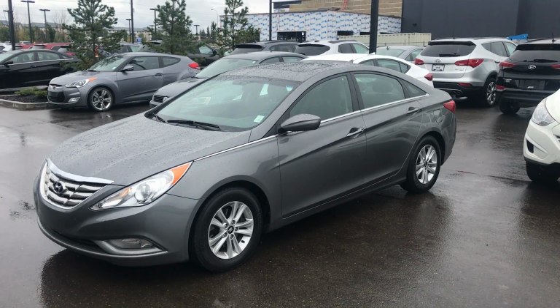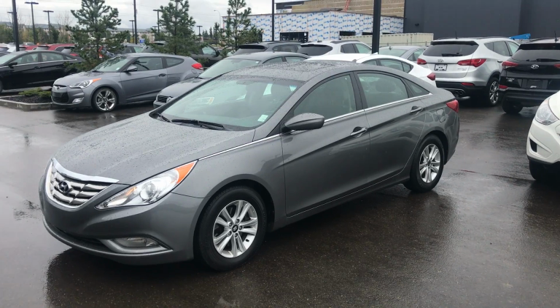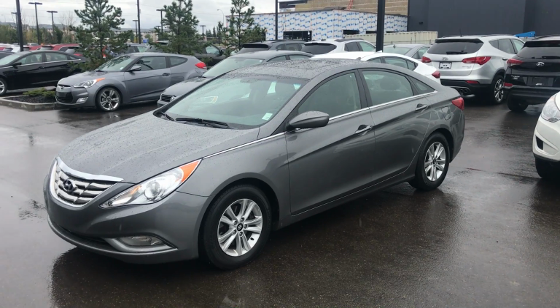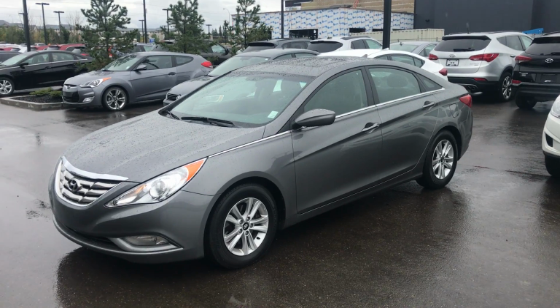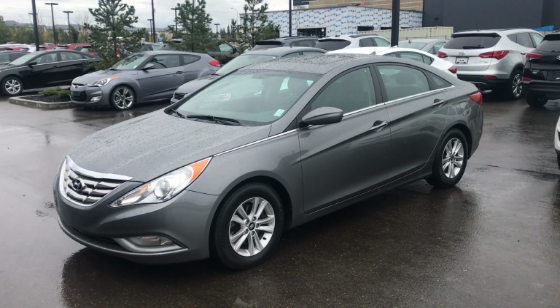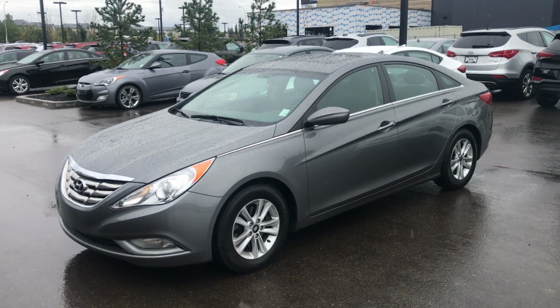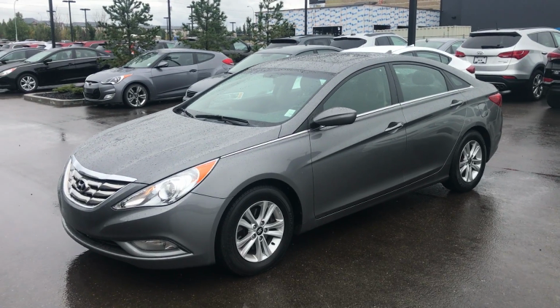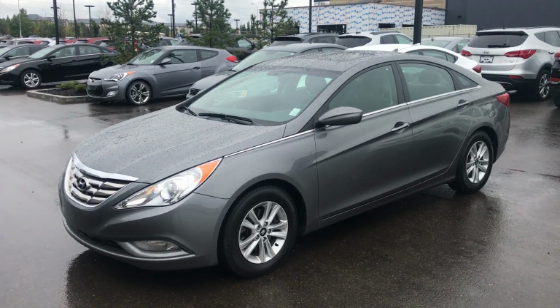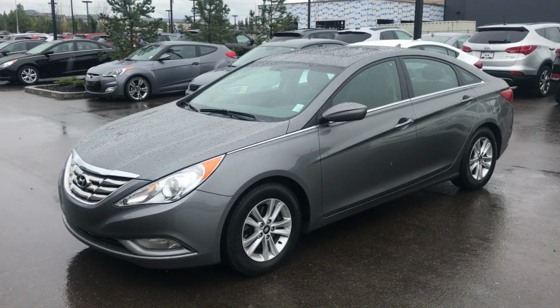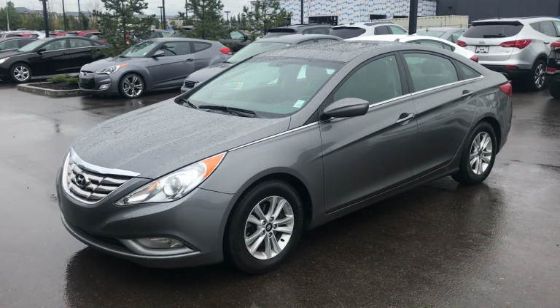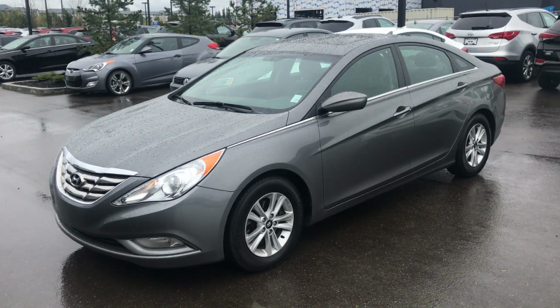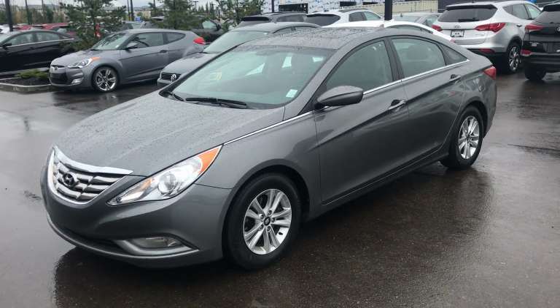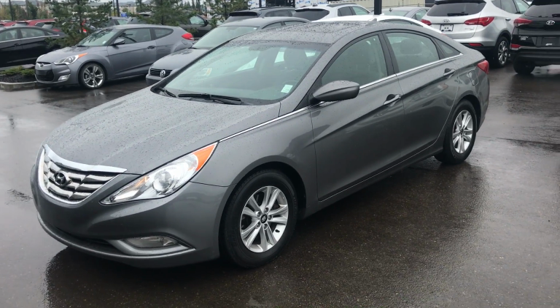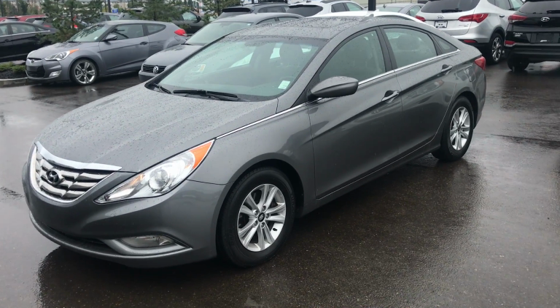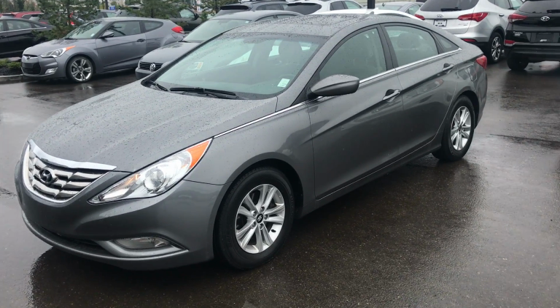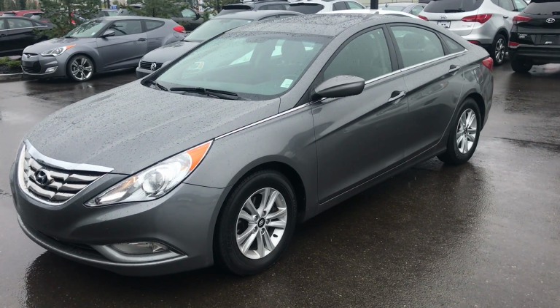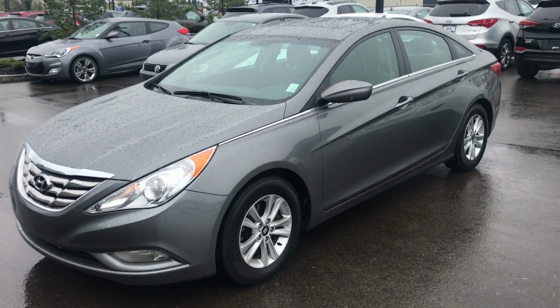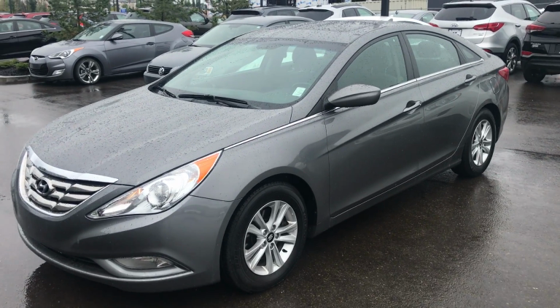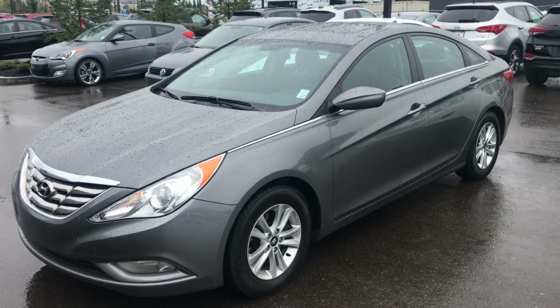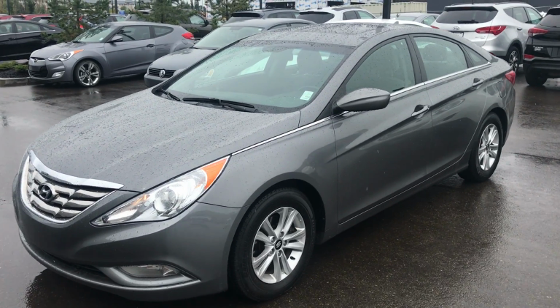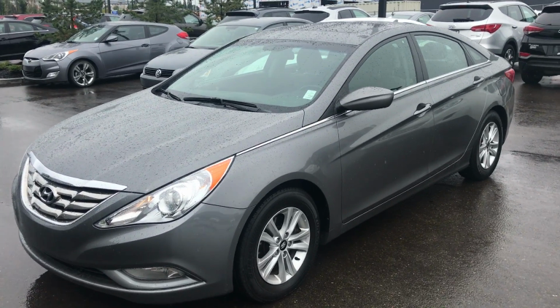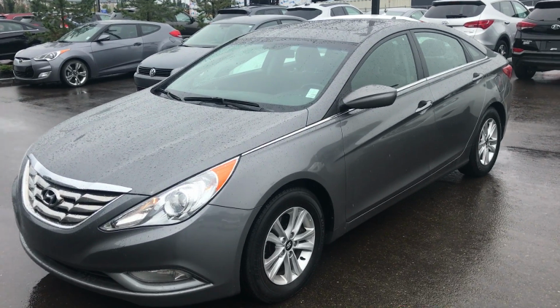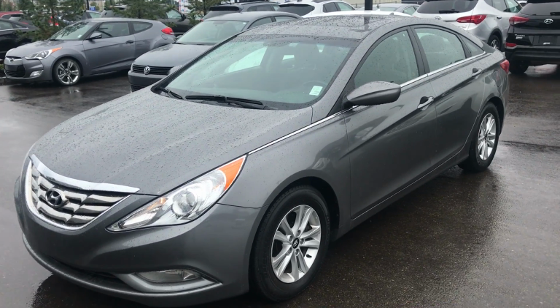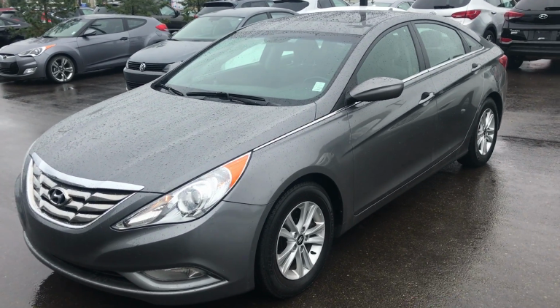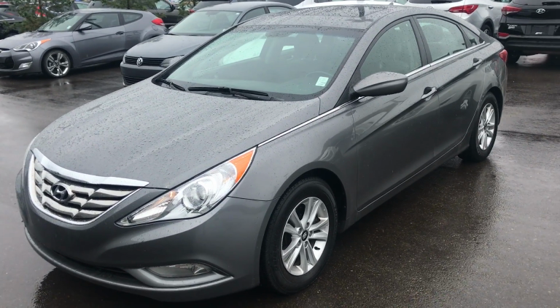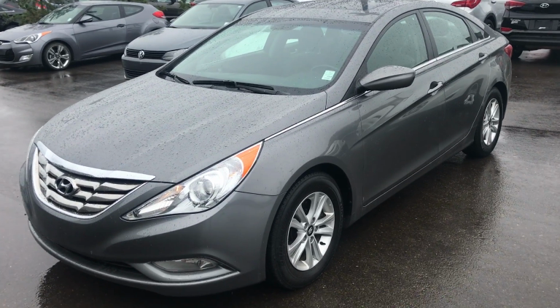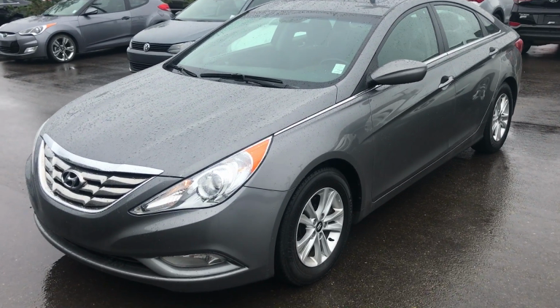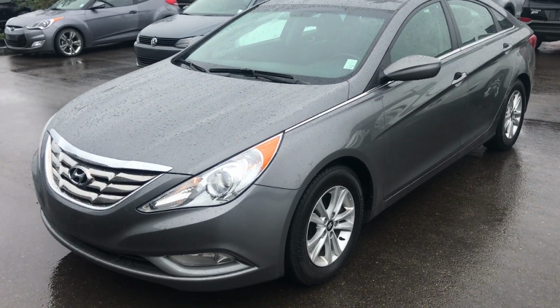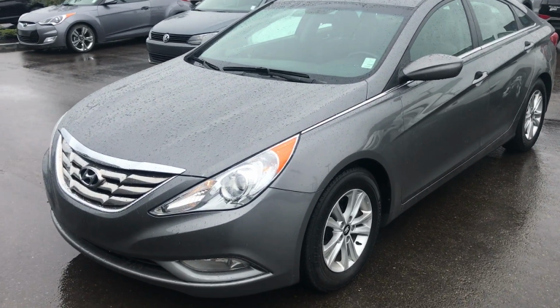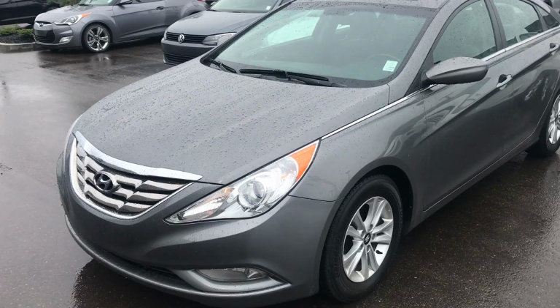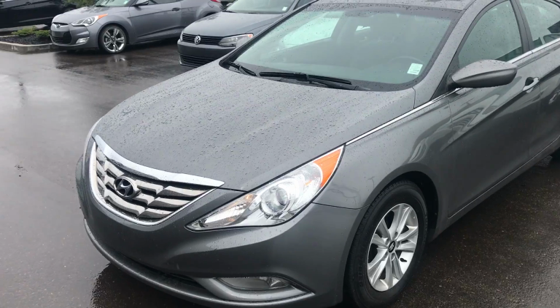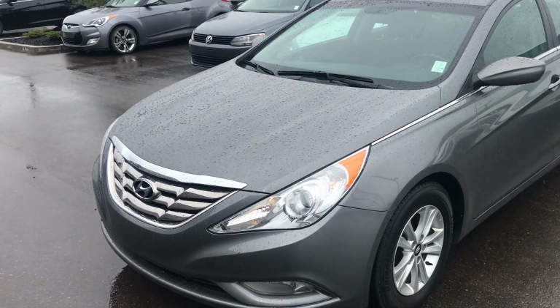Good afternoon, Alex here from River City Hyundai. I just wanted to give you a quick glimpse of the 2012 Hyundai Sonata that we have here on the lot.